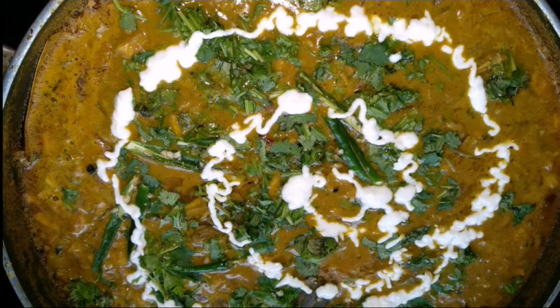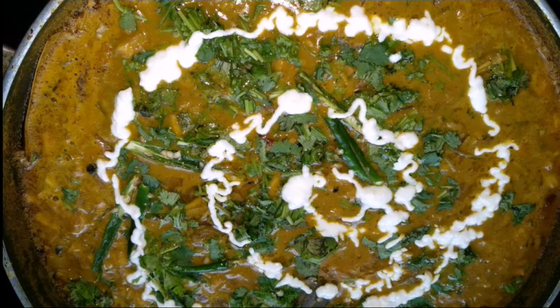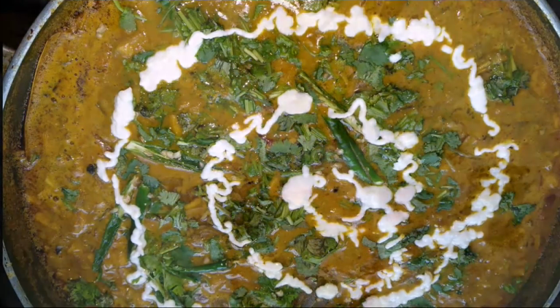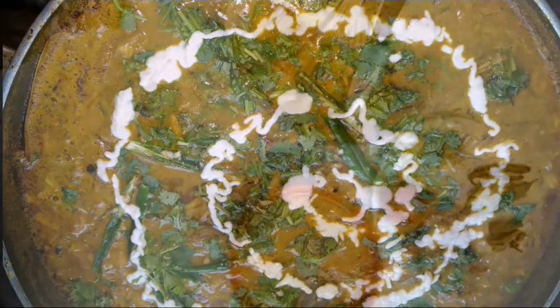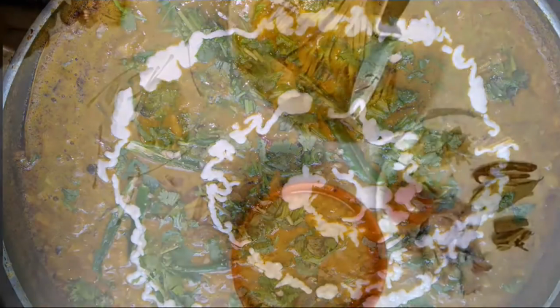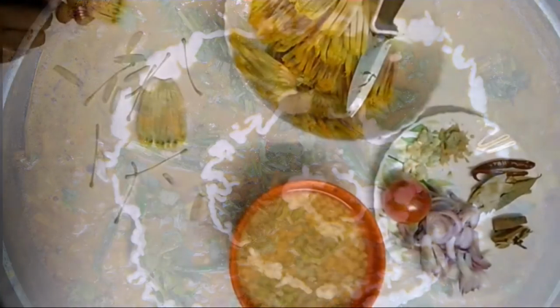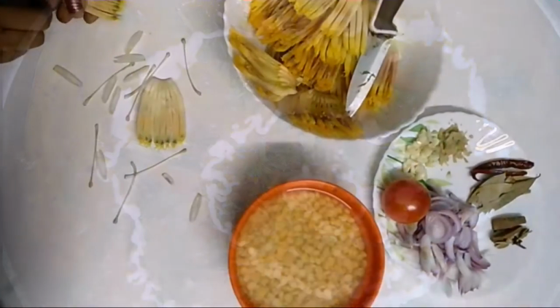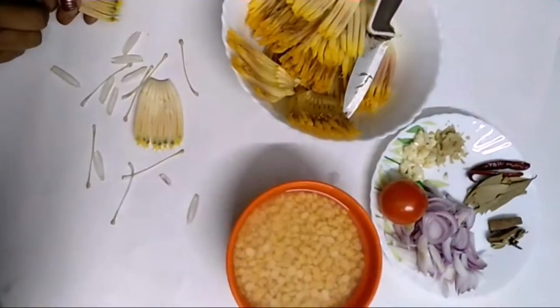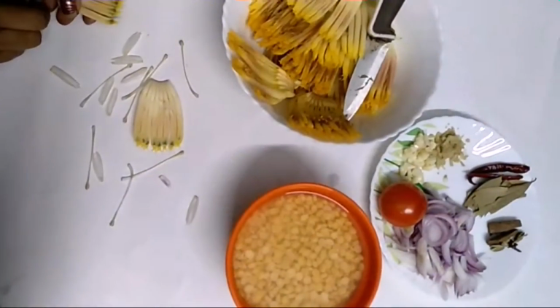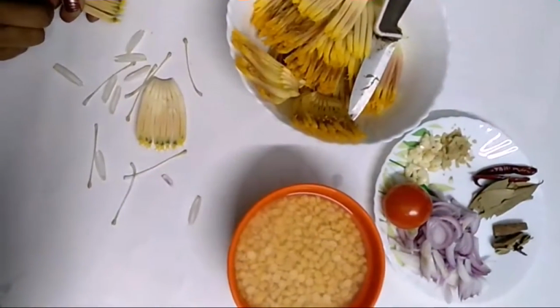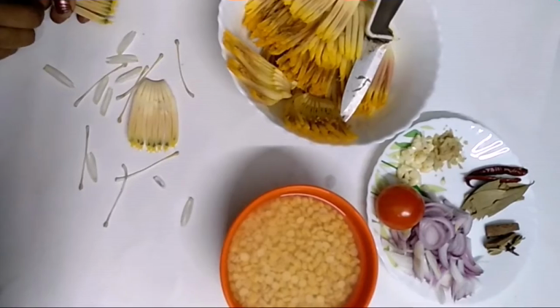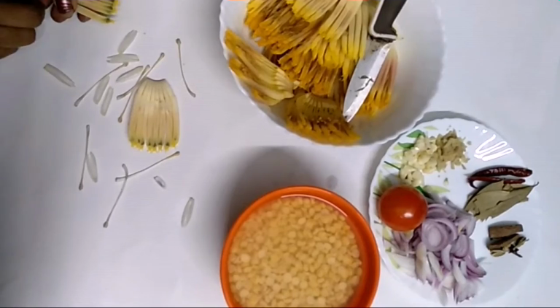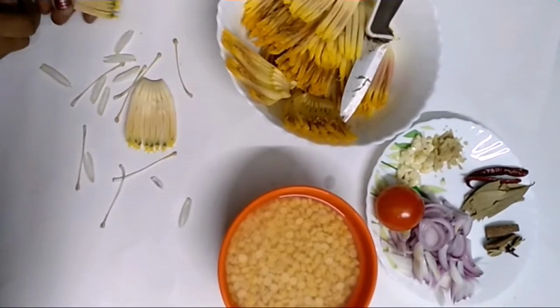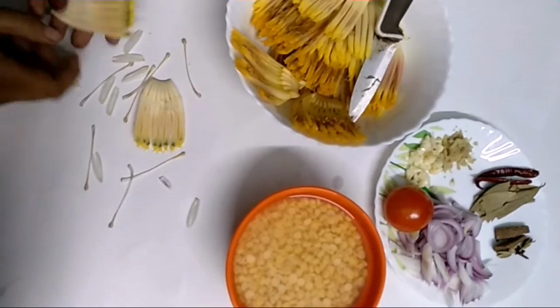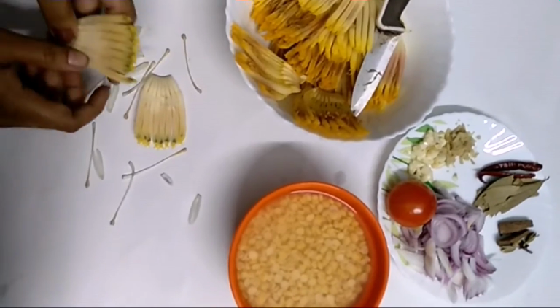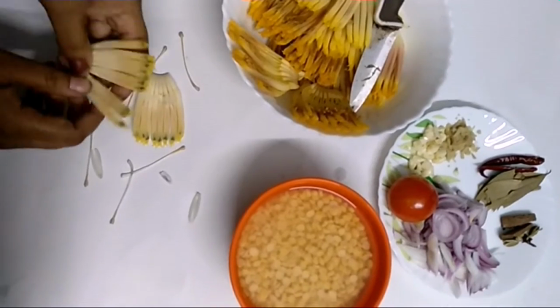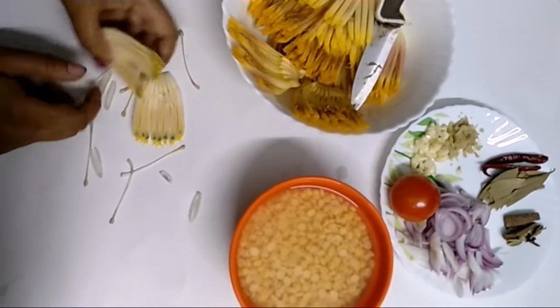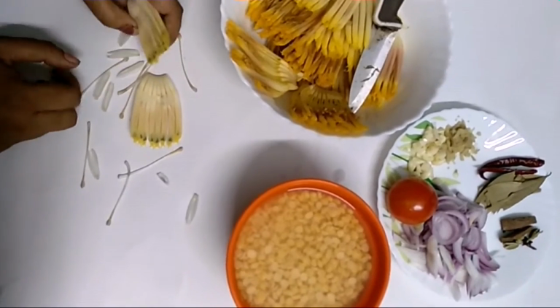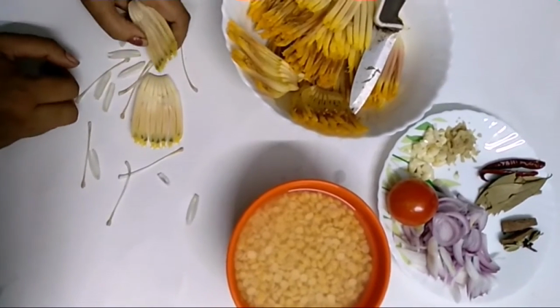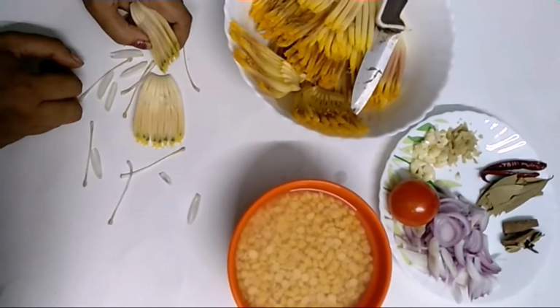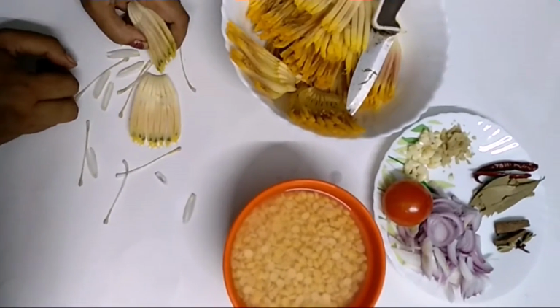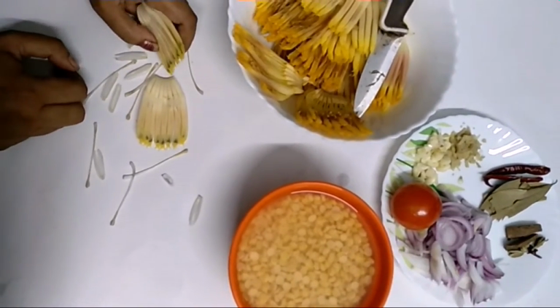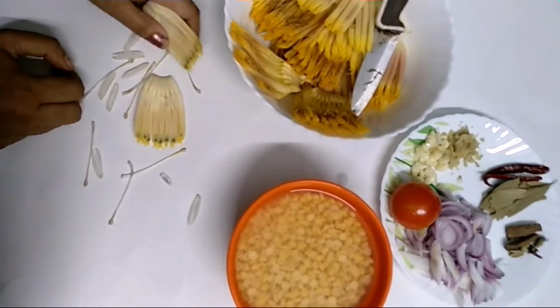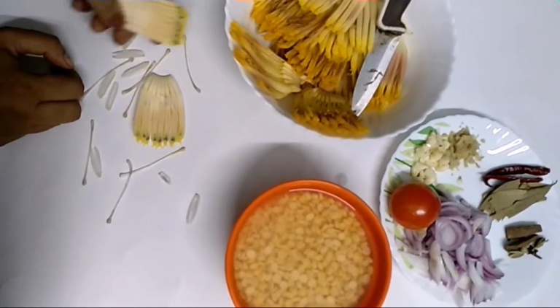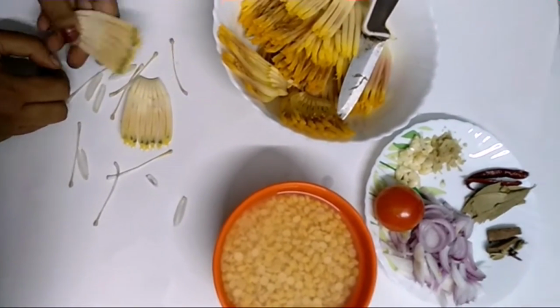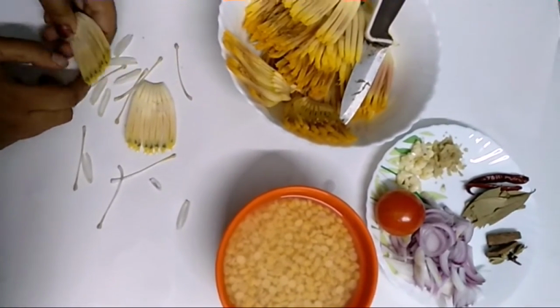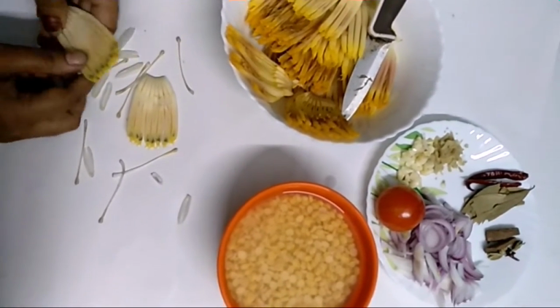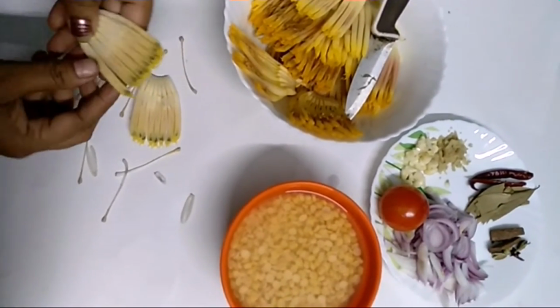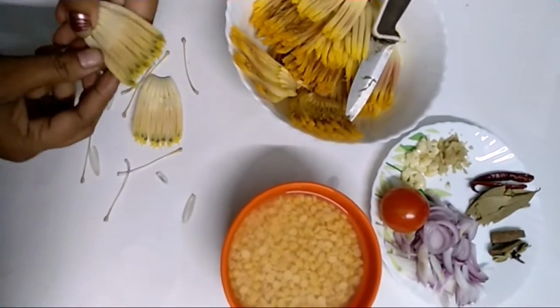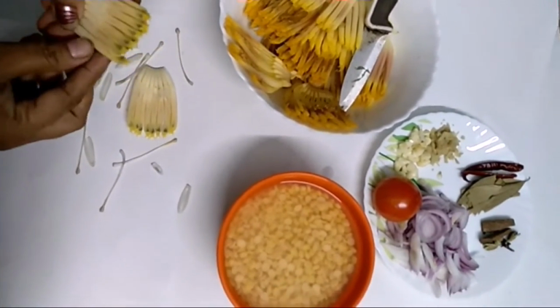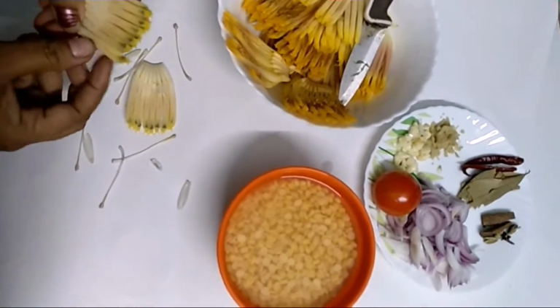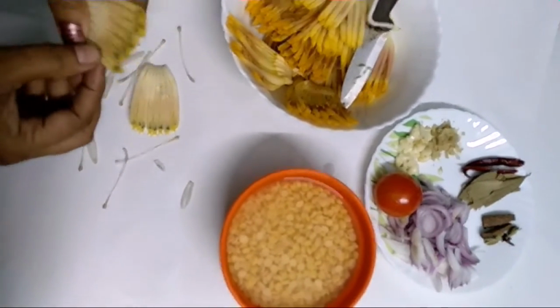Good morning friends! How are you? Hope you all are fine. Today I am going to make a mocha curry.